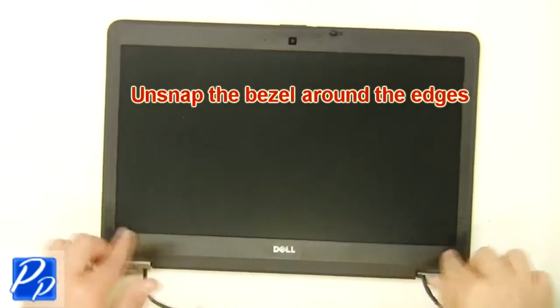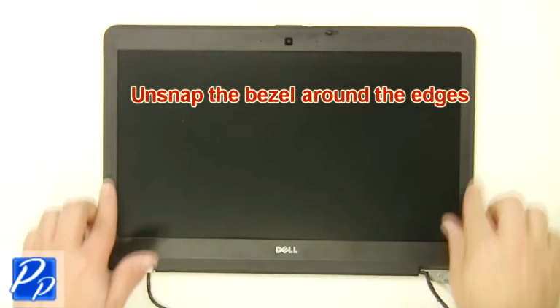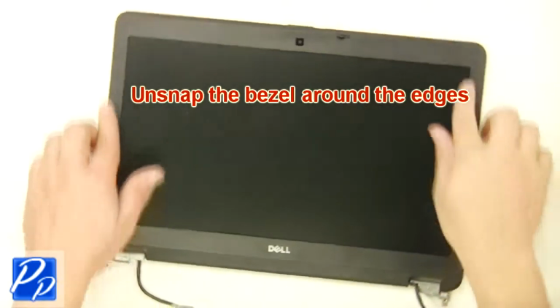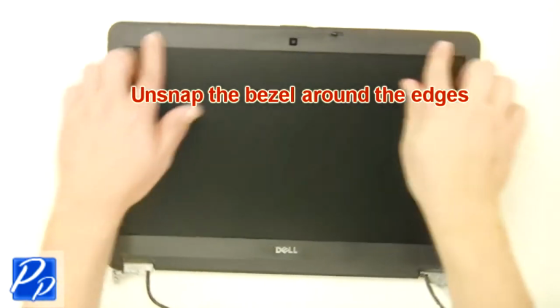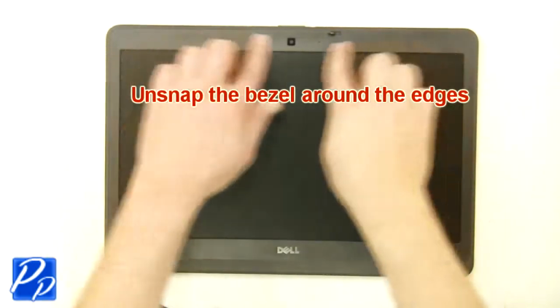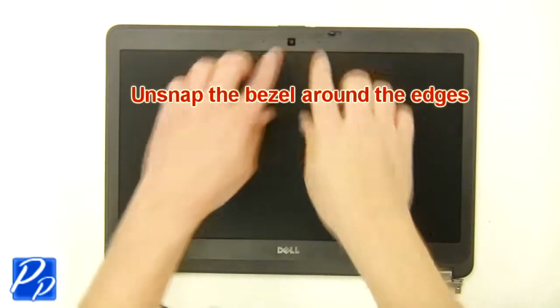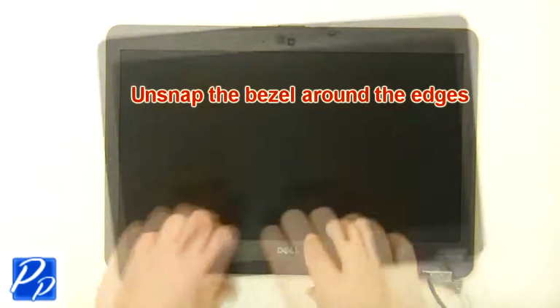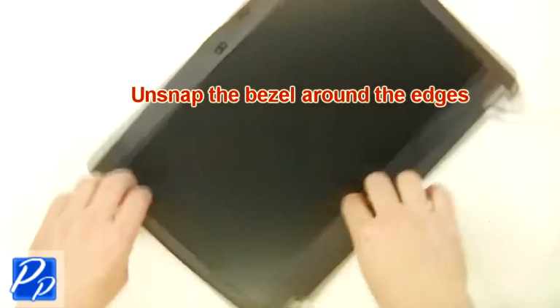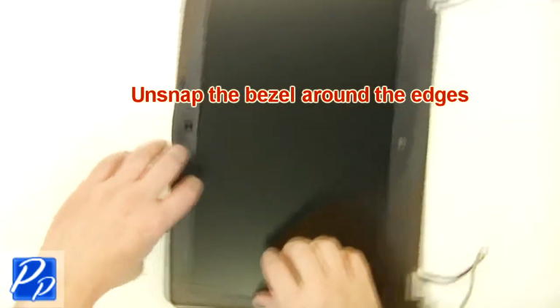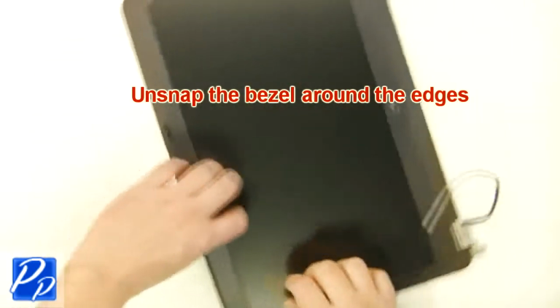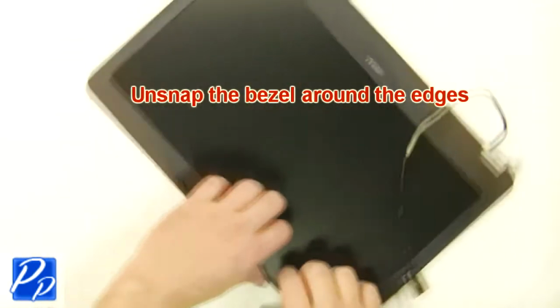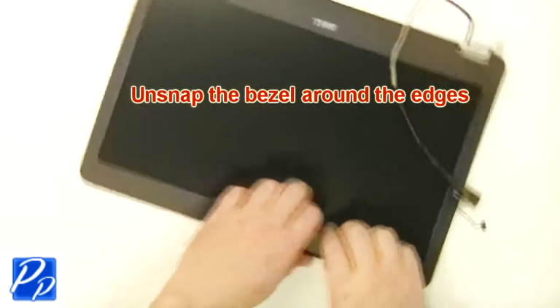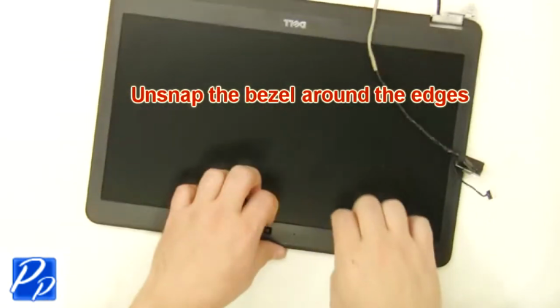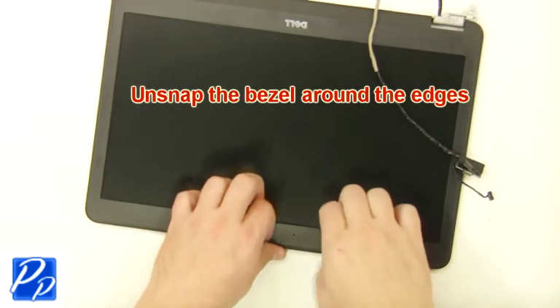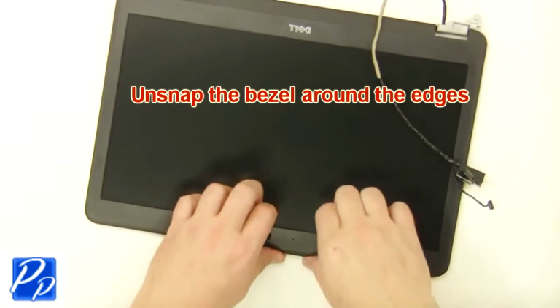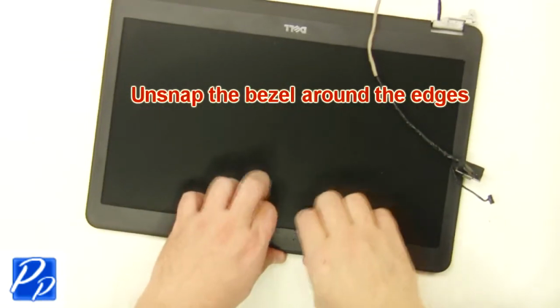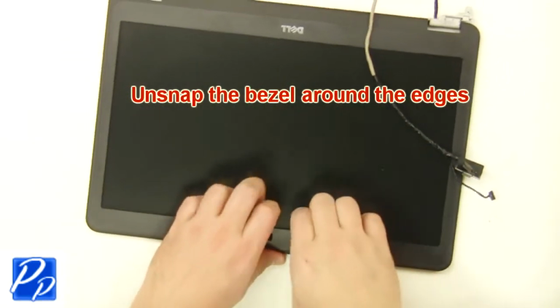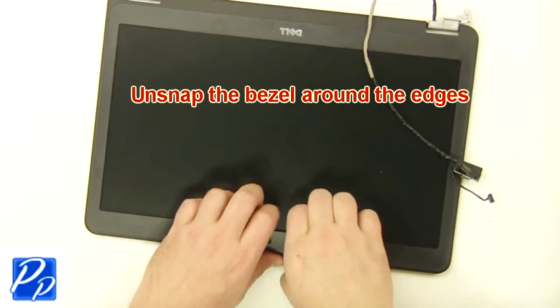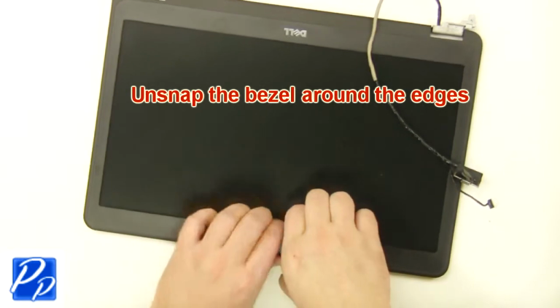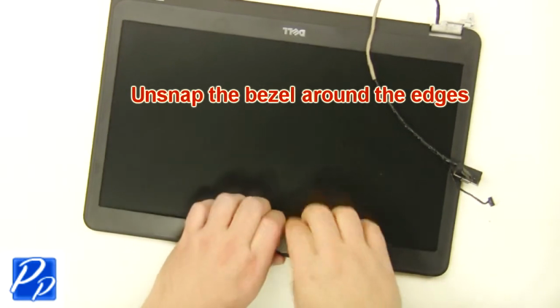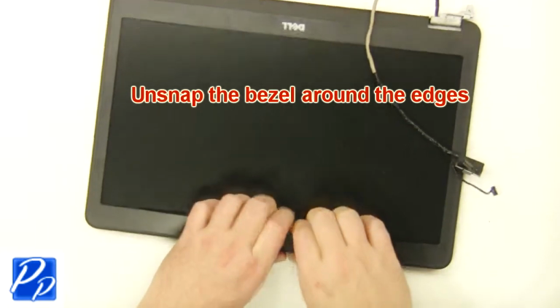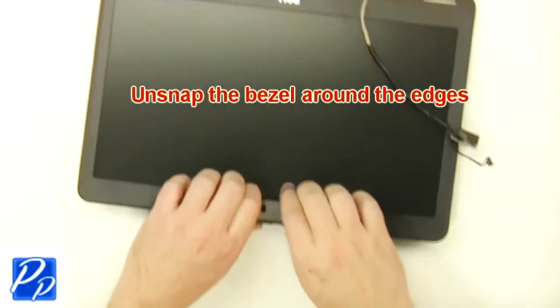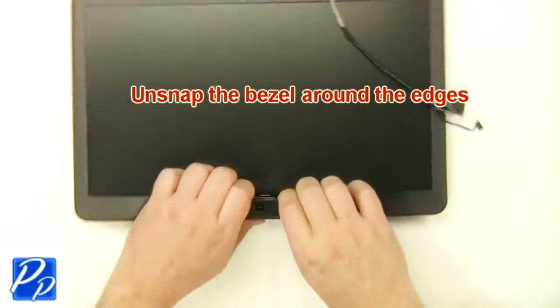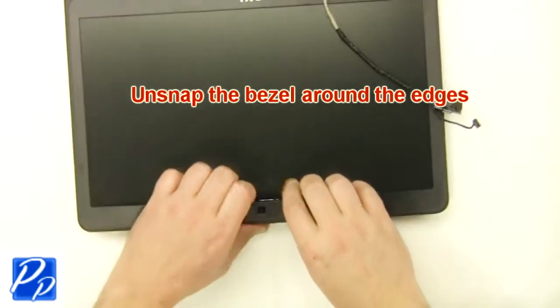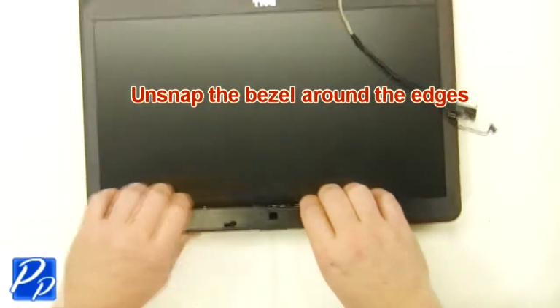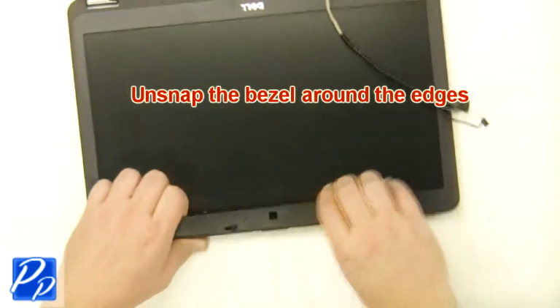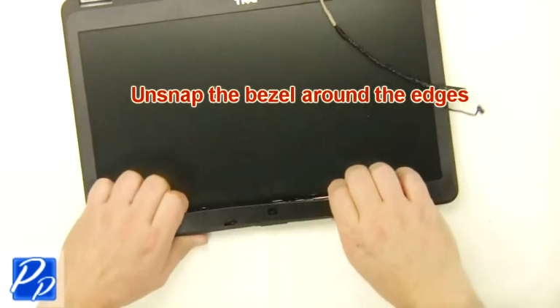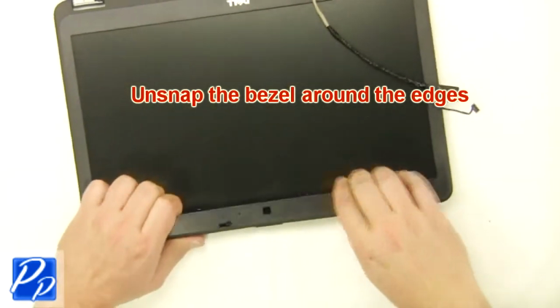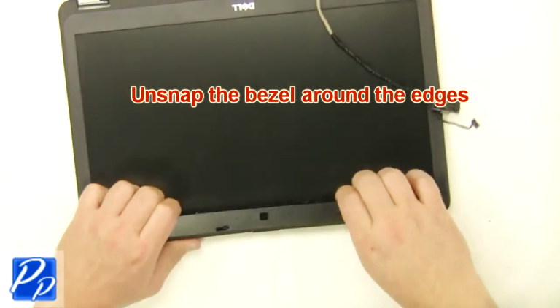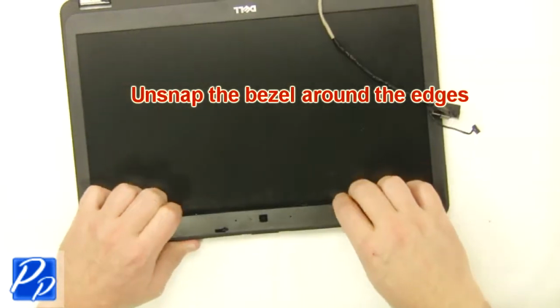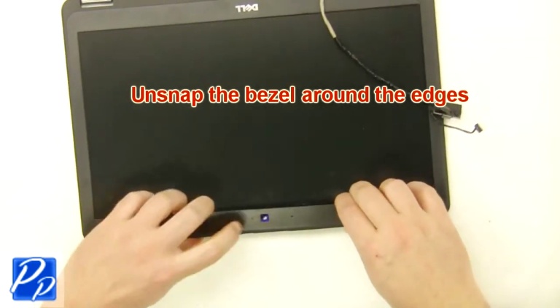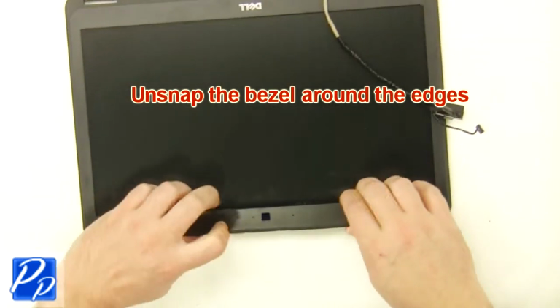Unsnap the bezel around the edges. Remove the communicator. Remove the door.